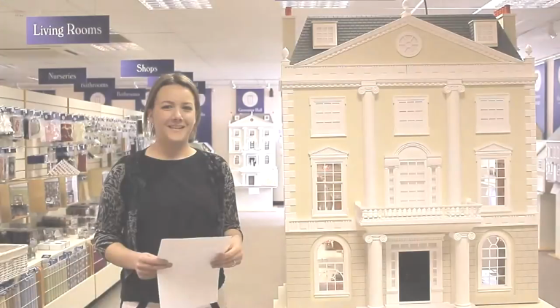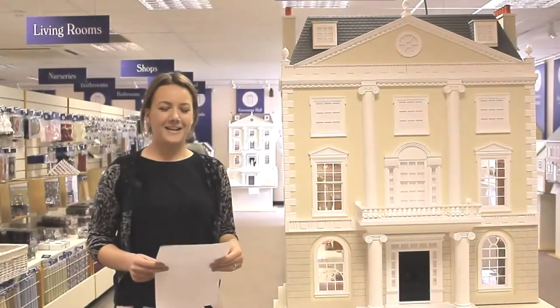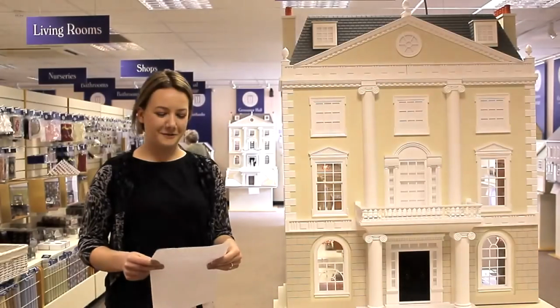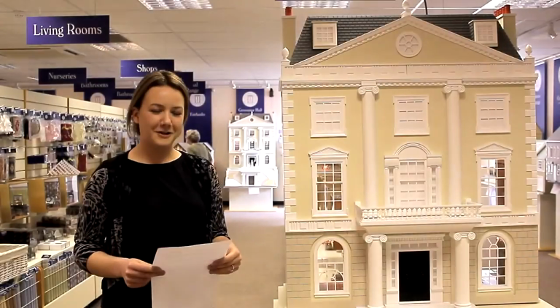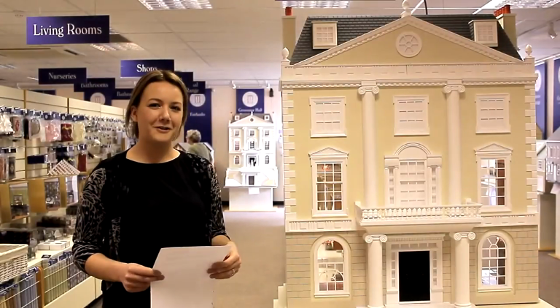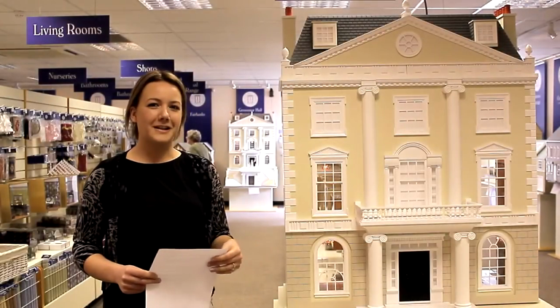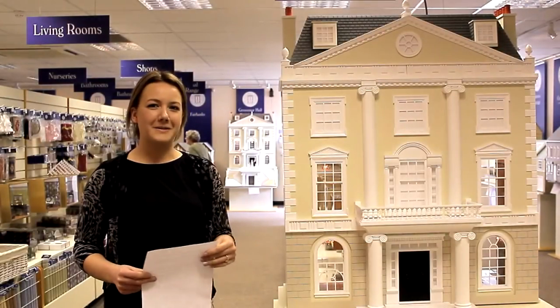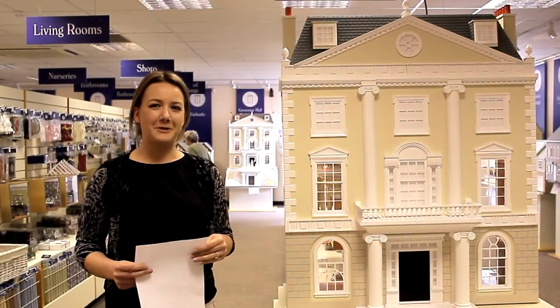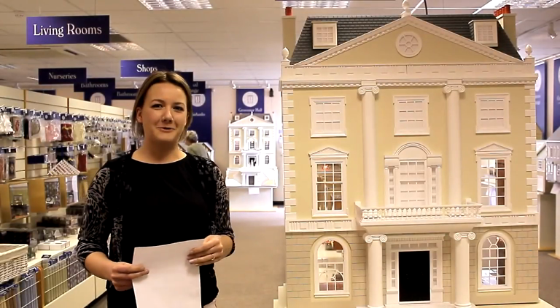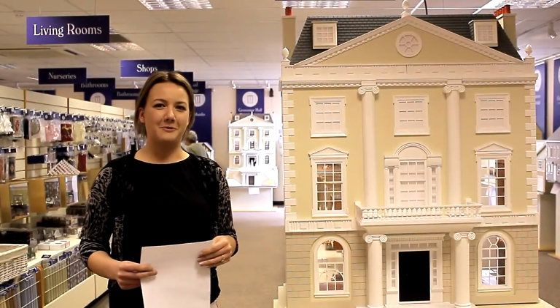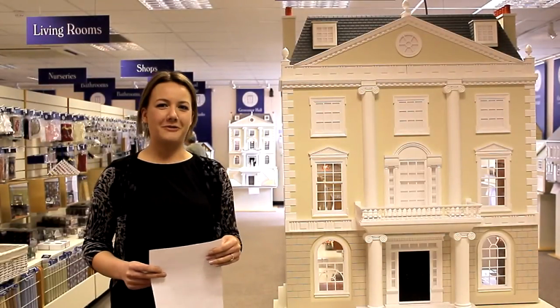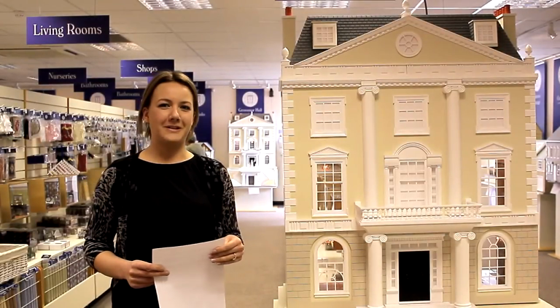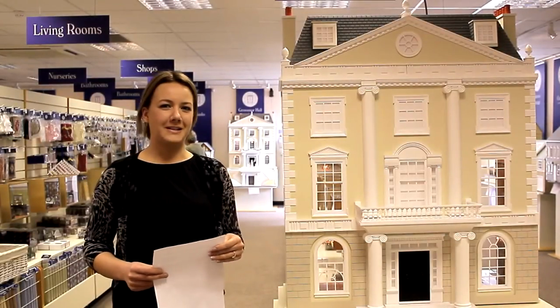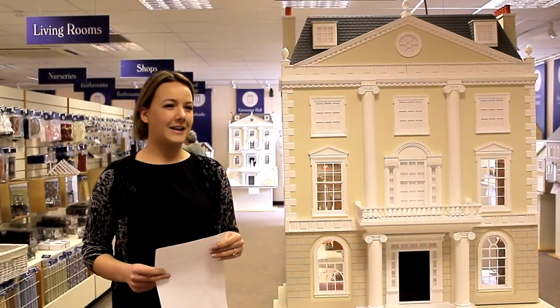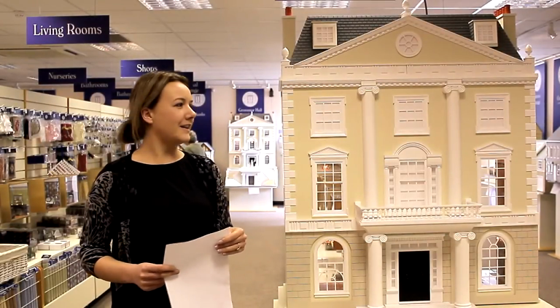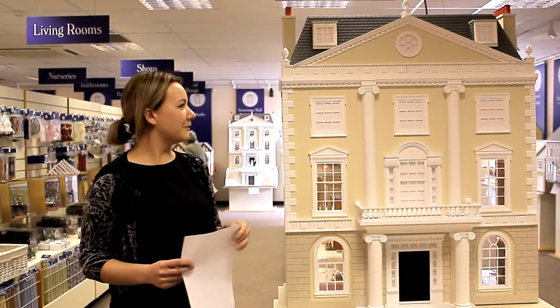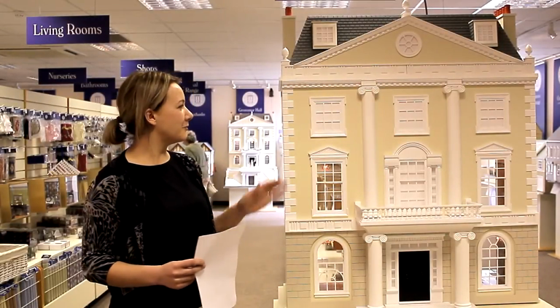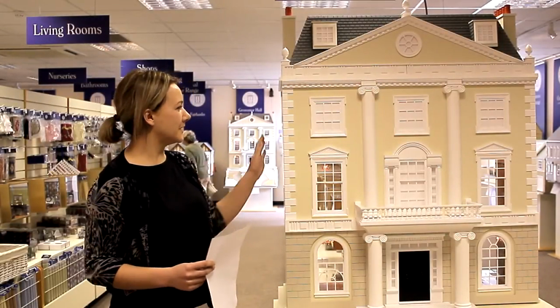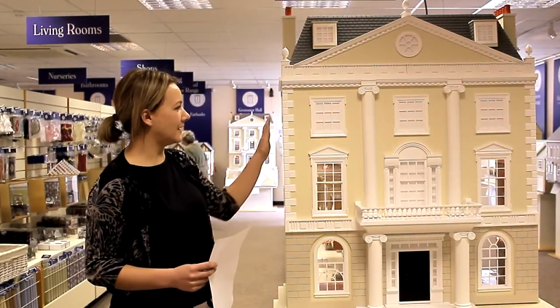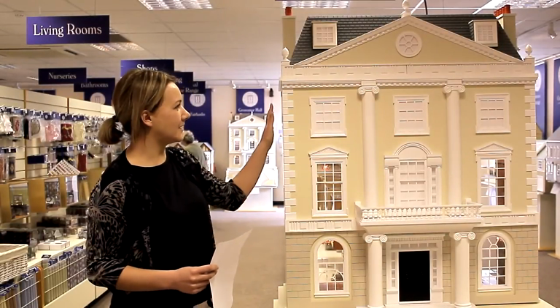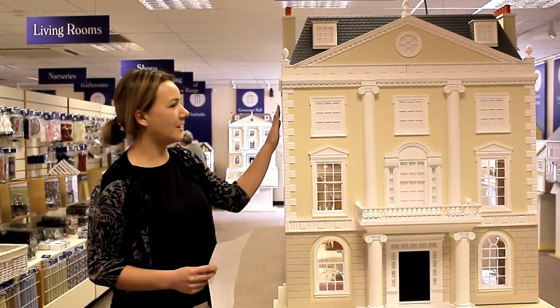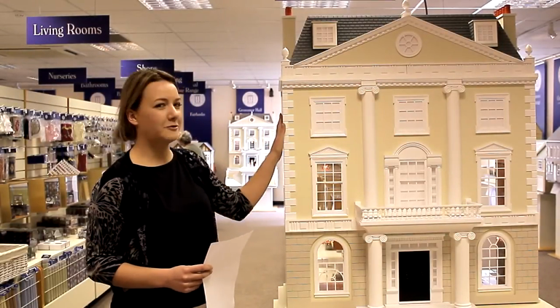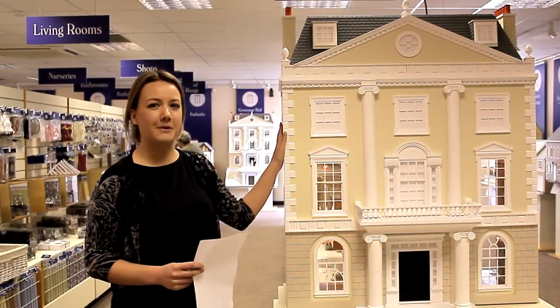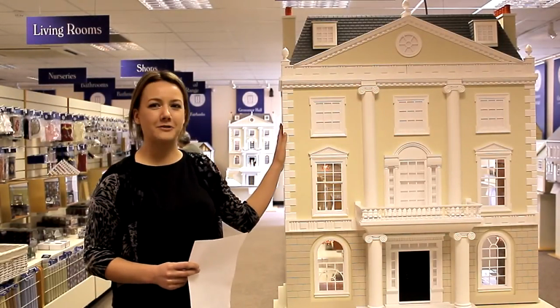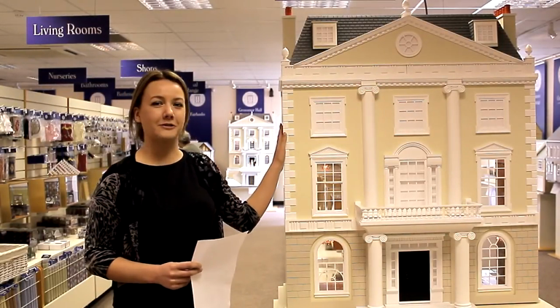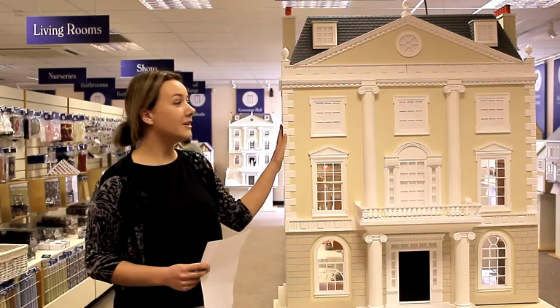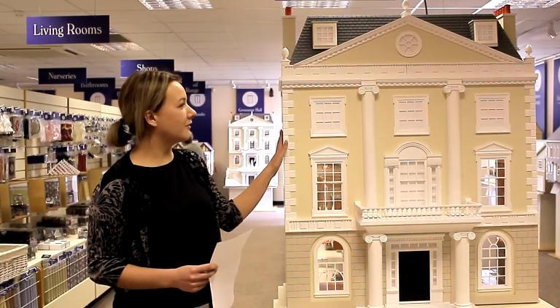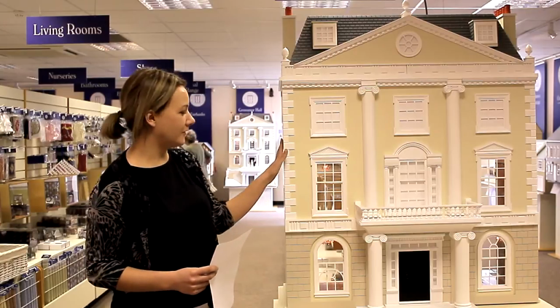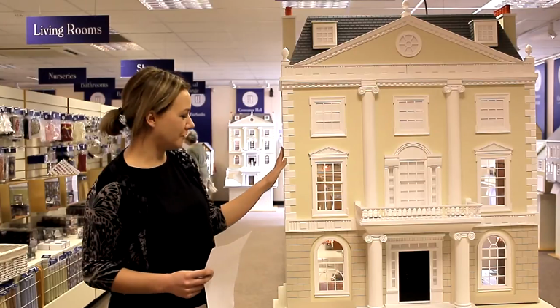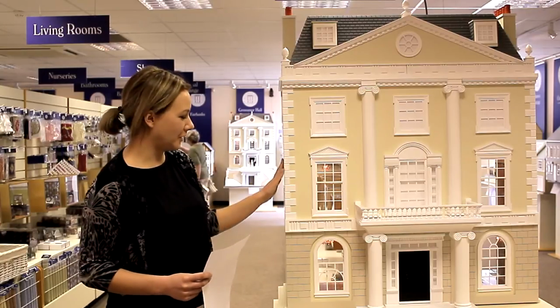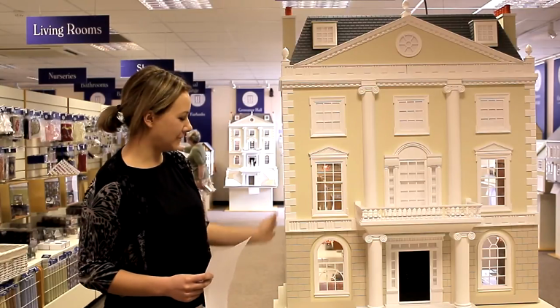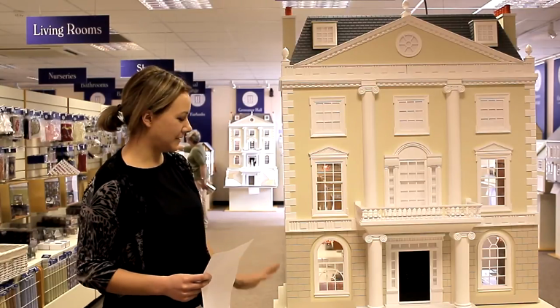Hello, we're at the Dolls House Emporium shop in Ripley today and we've brought in this extra special Grosvenor Hall and basement.